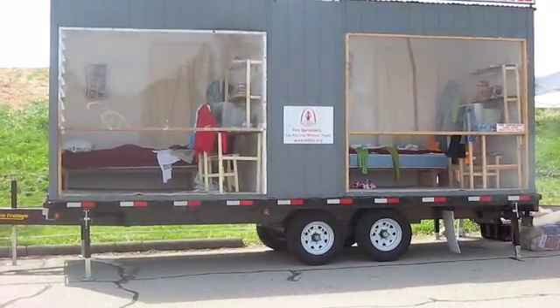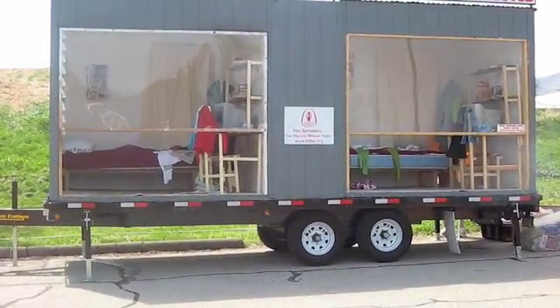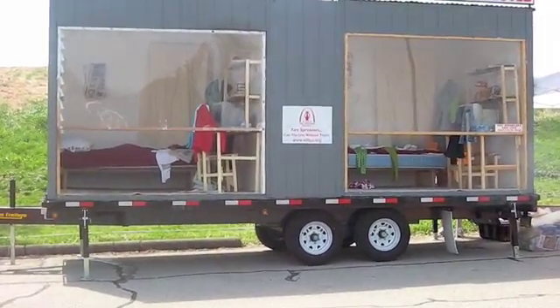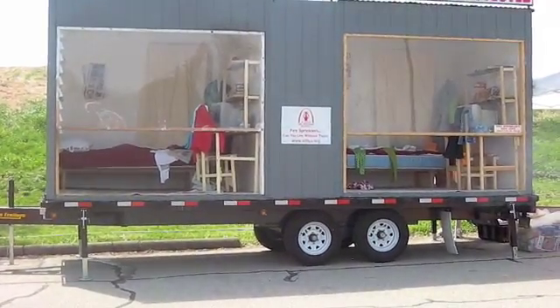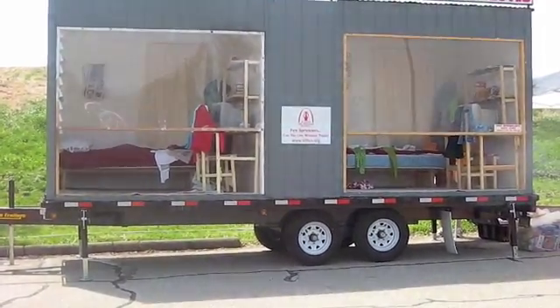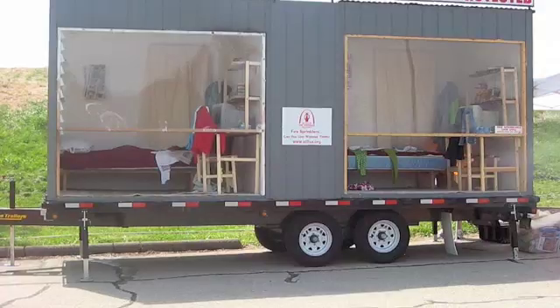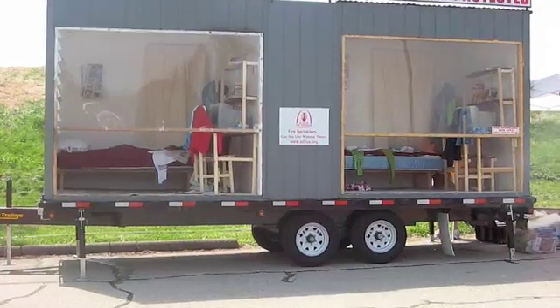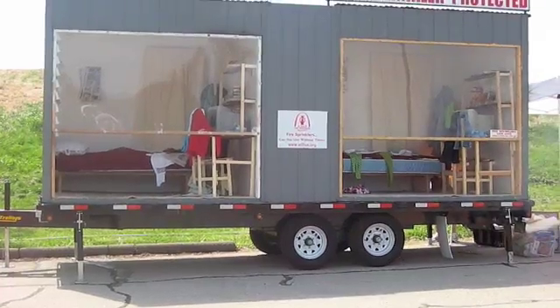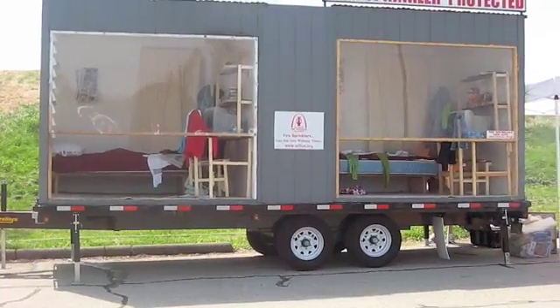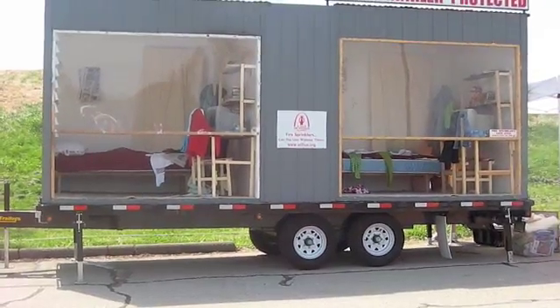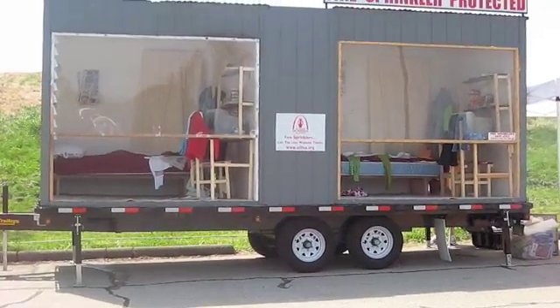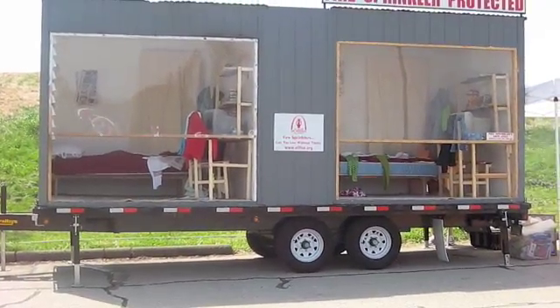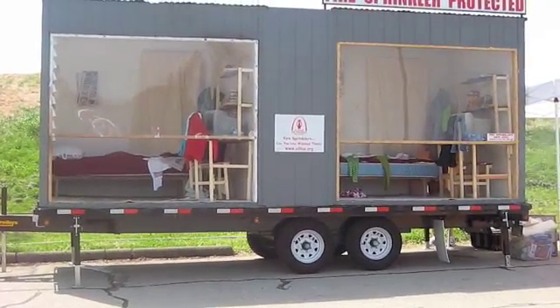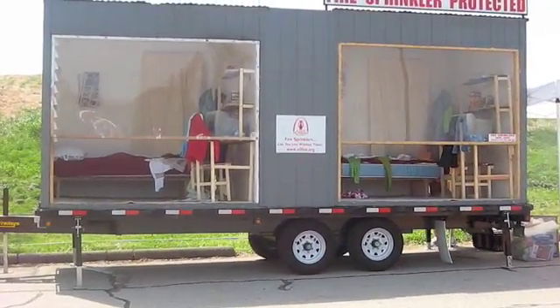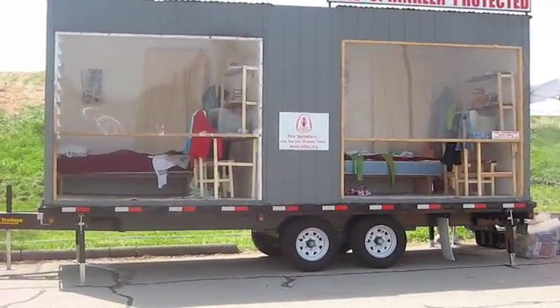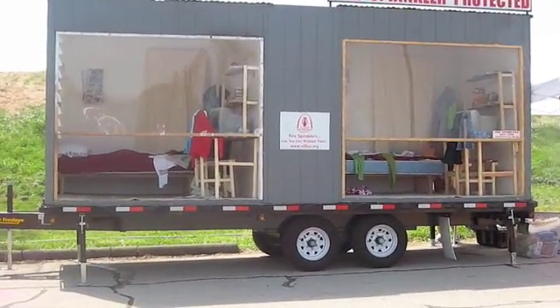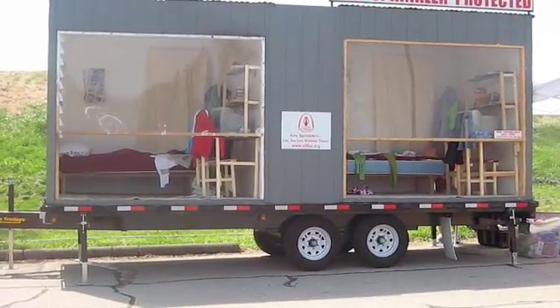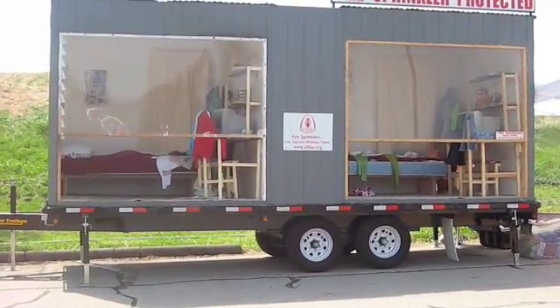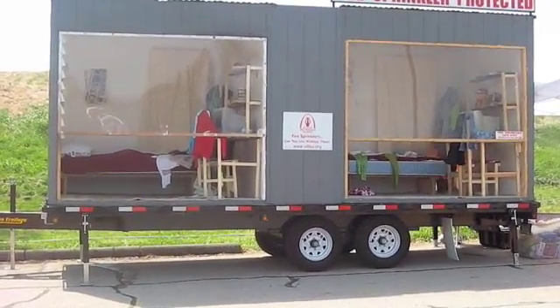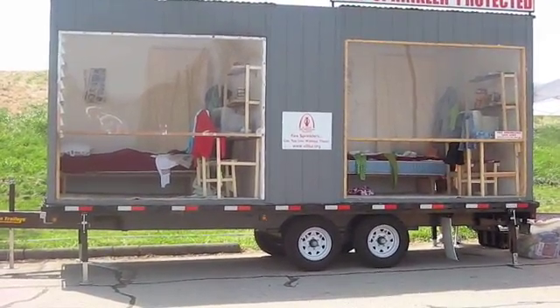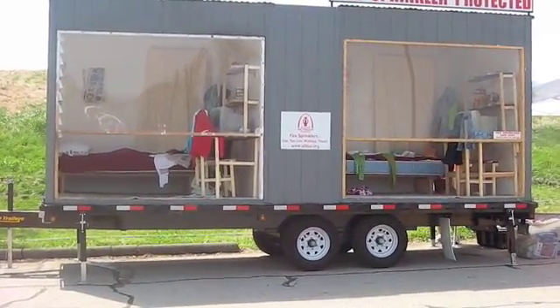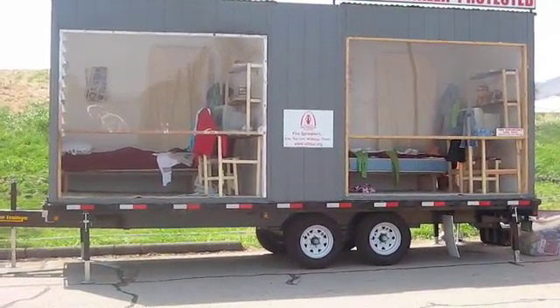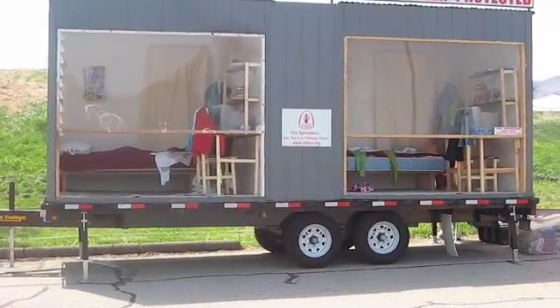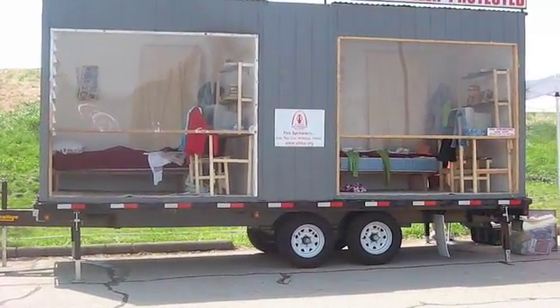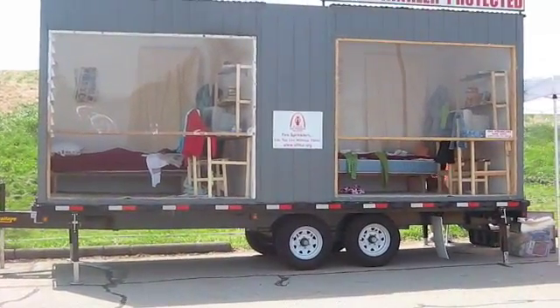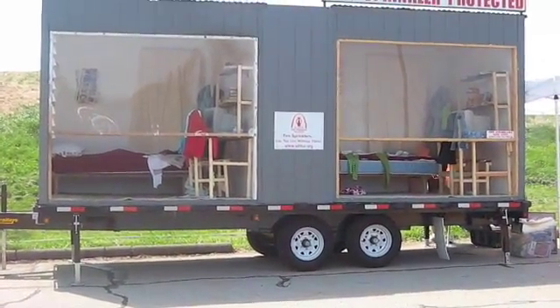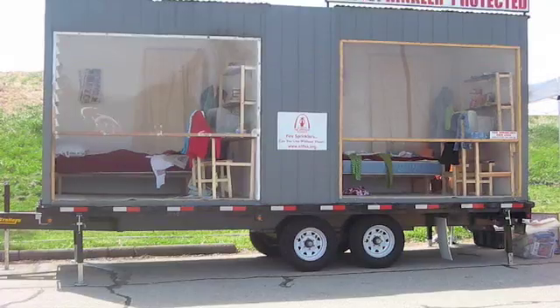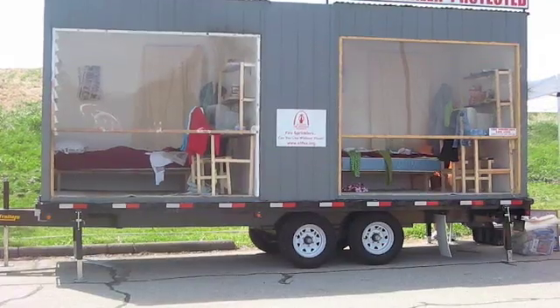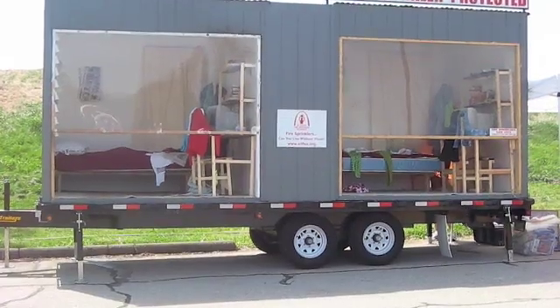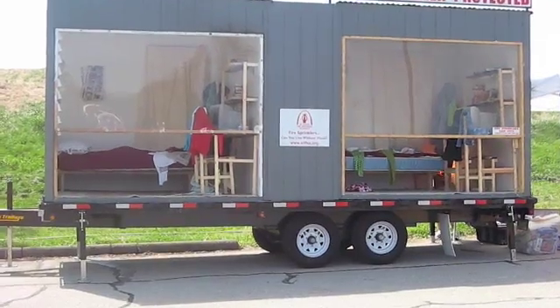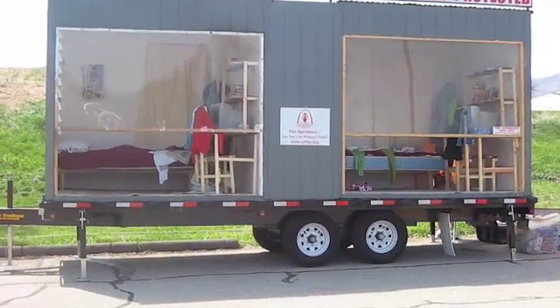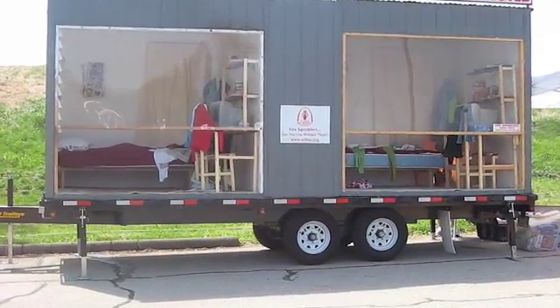Okay, we have some smoke developing. Smoke detector — smoke detector just activated.